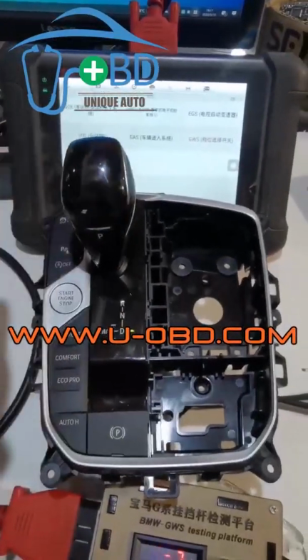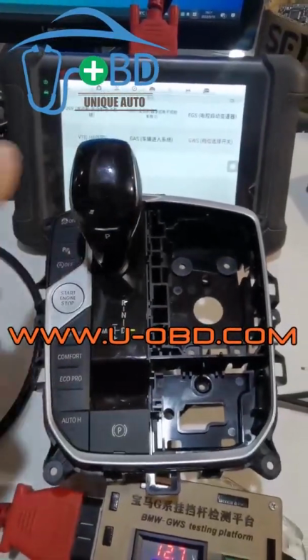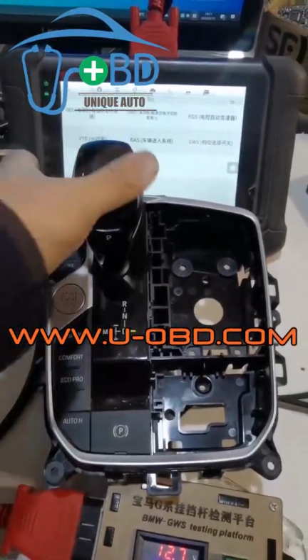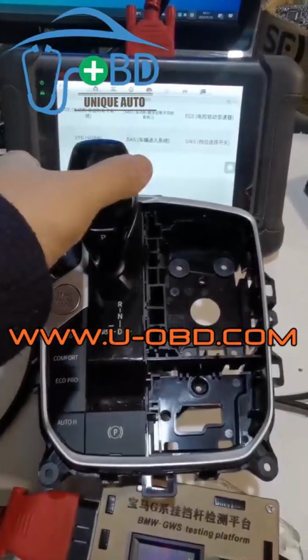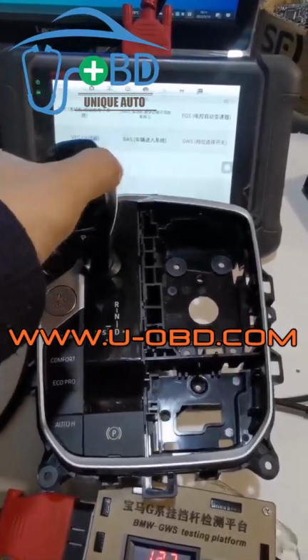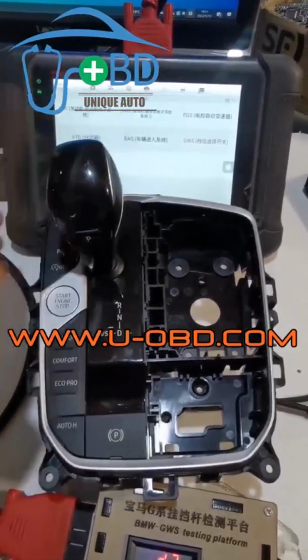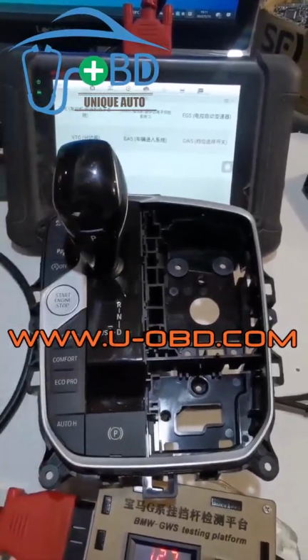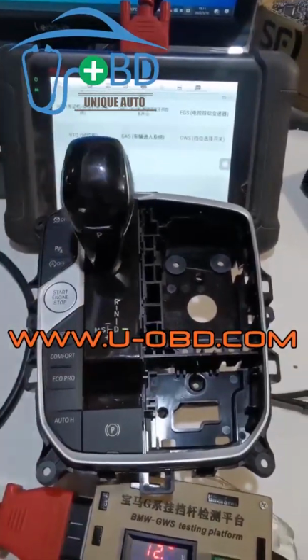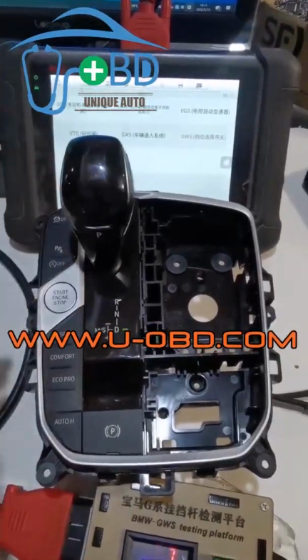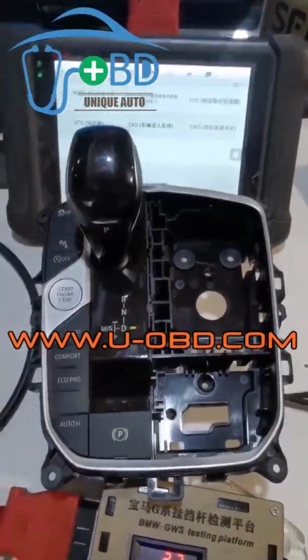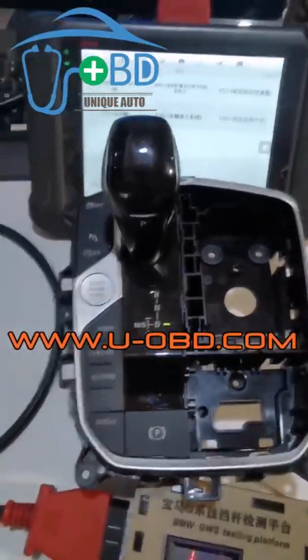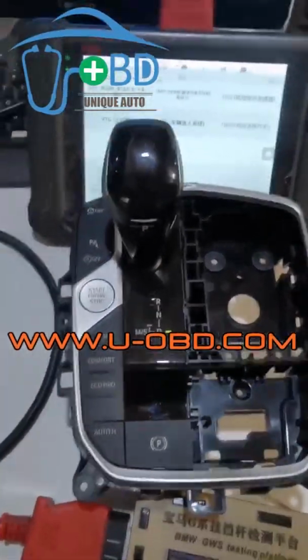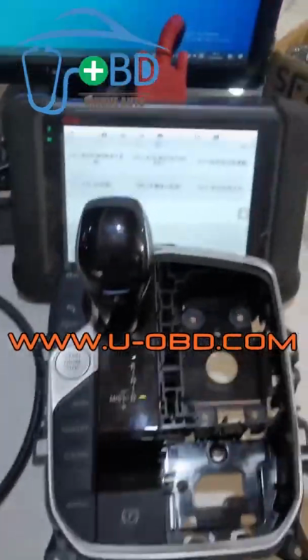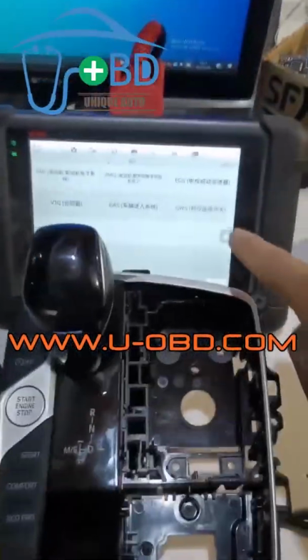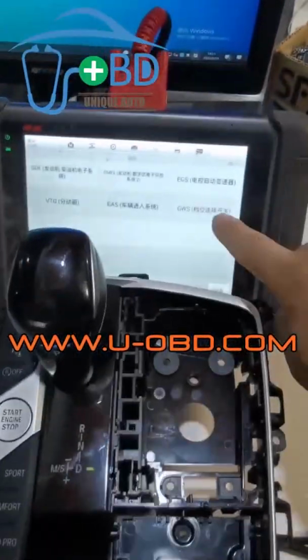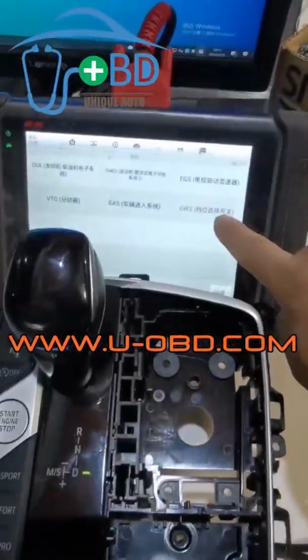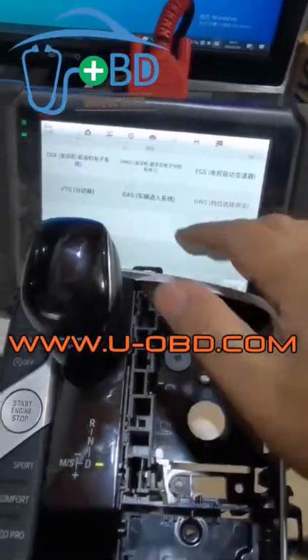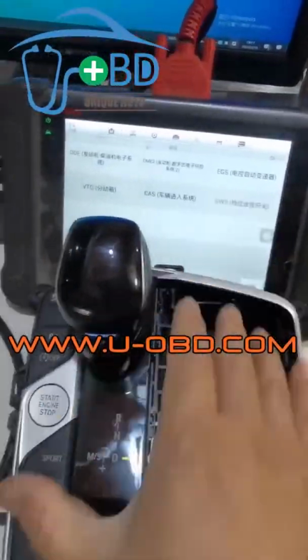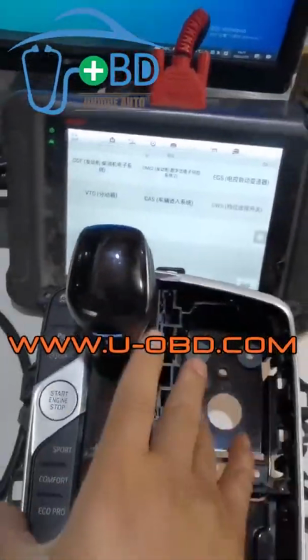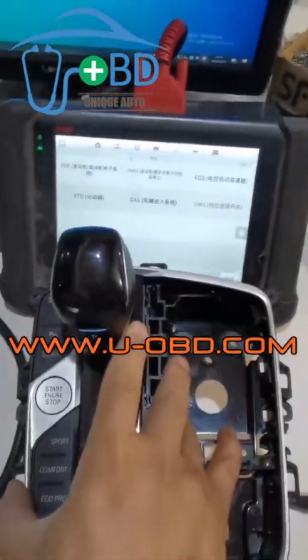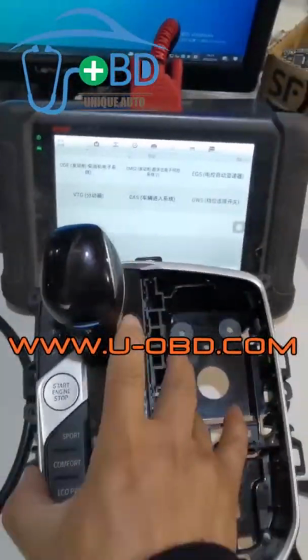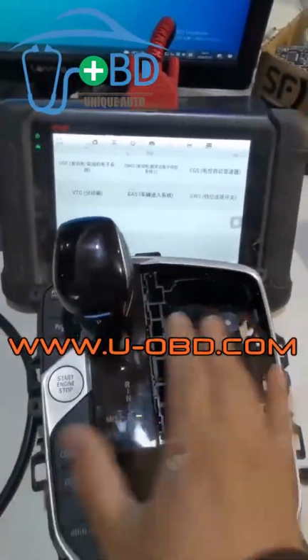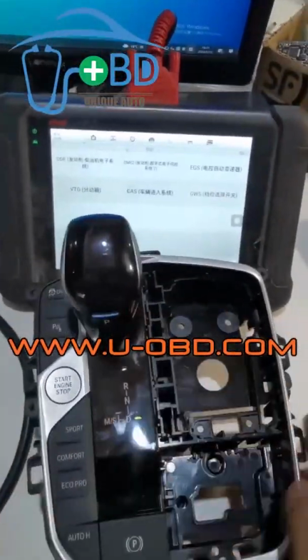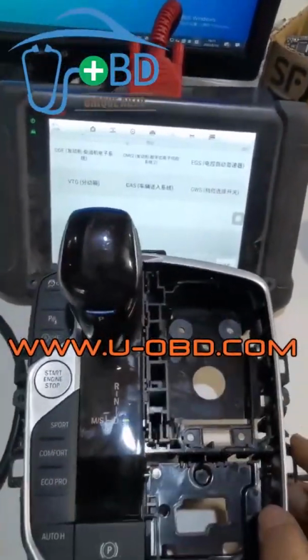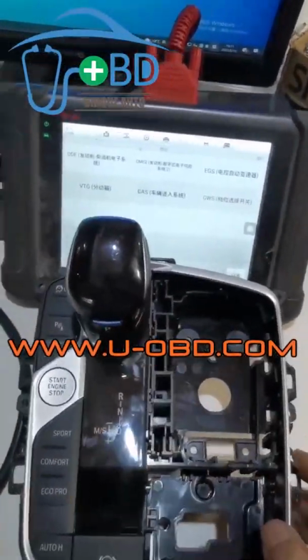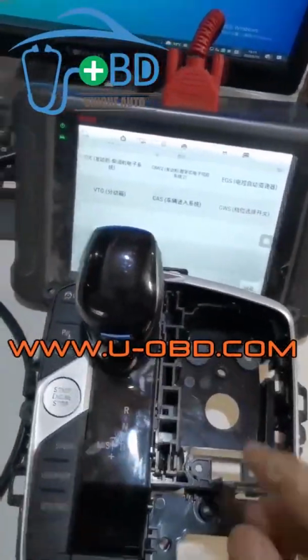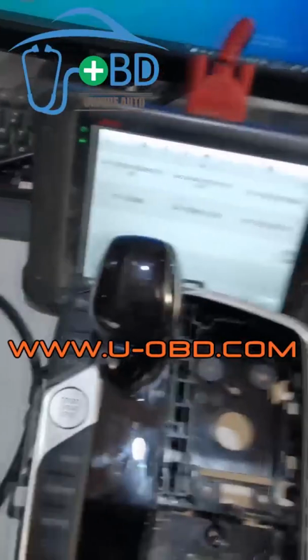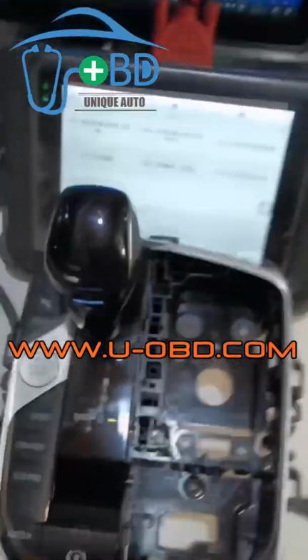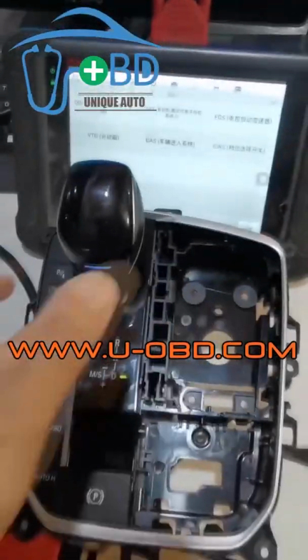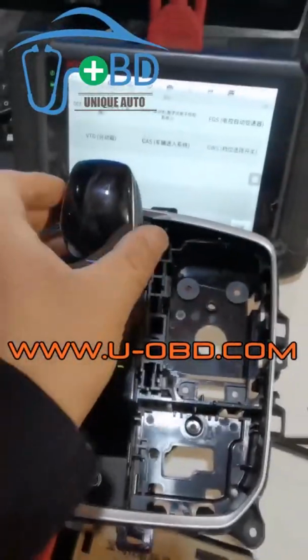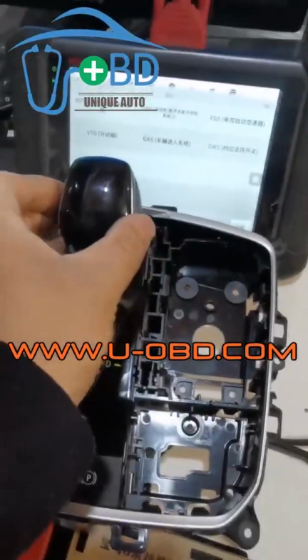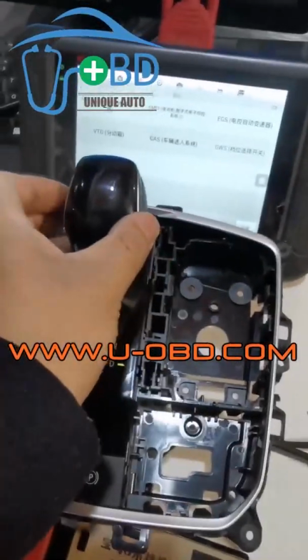The gear selector module already communicates with the diagnostic device, and can read the fault code and data stream.